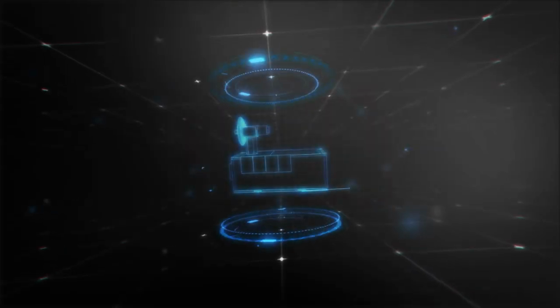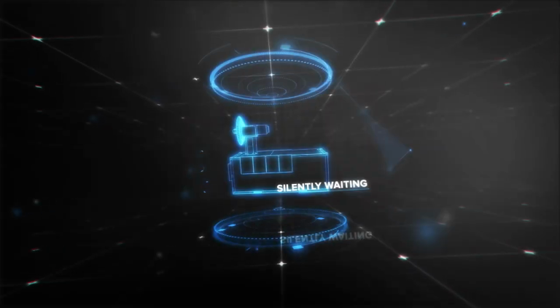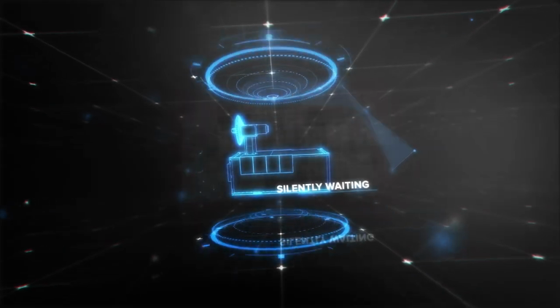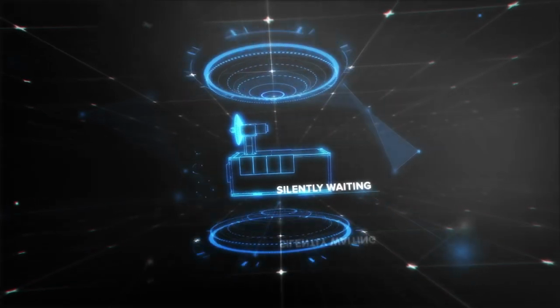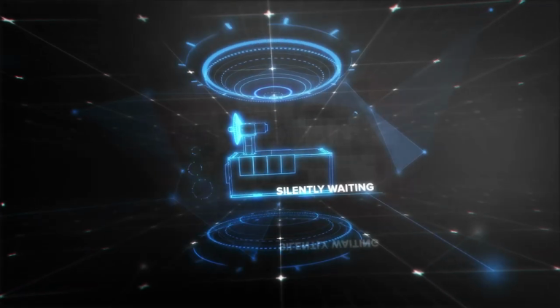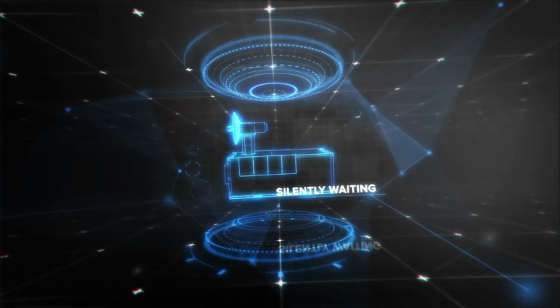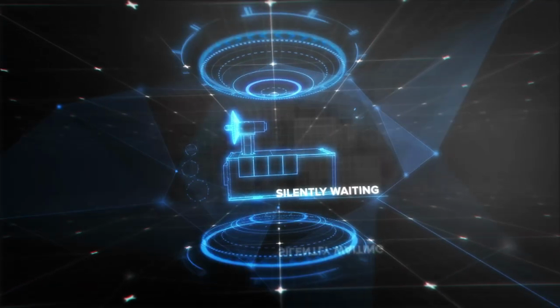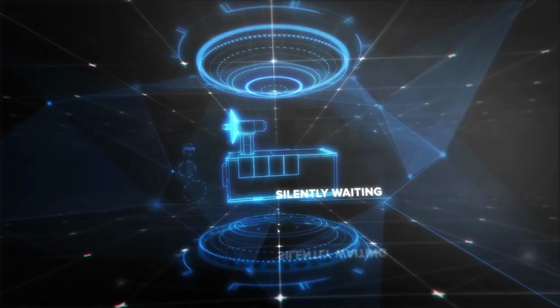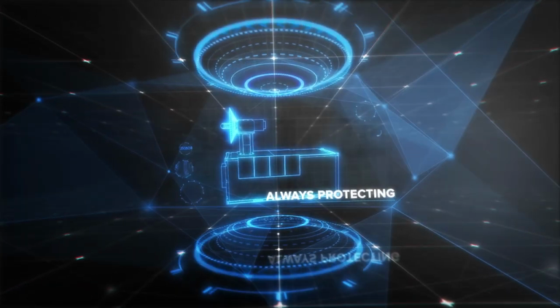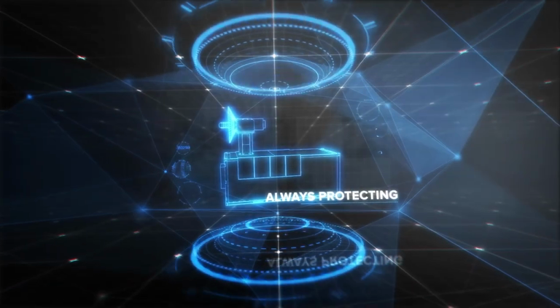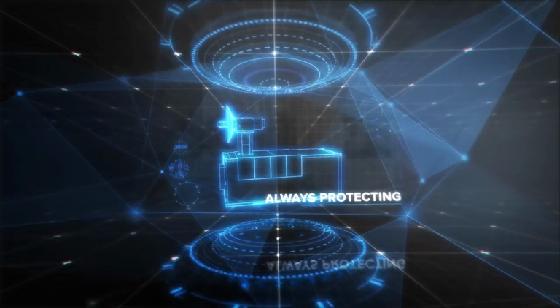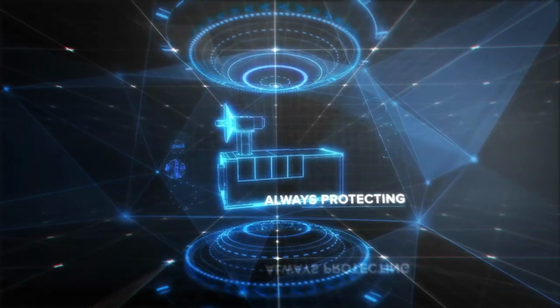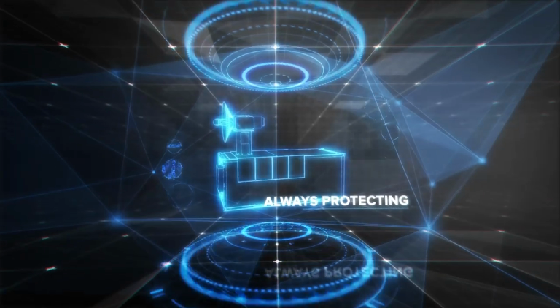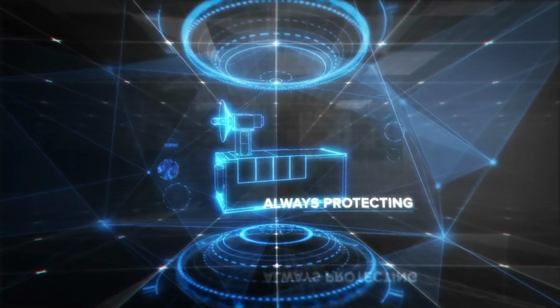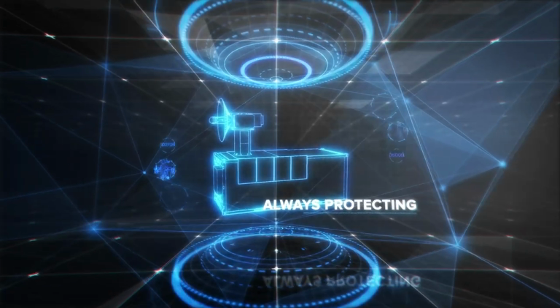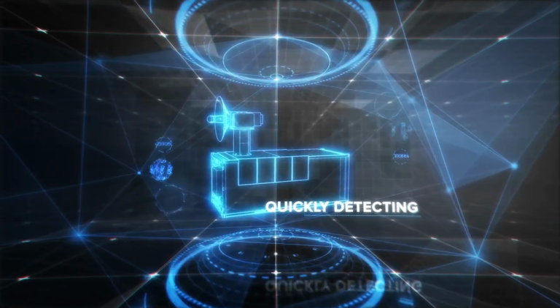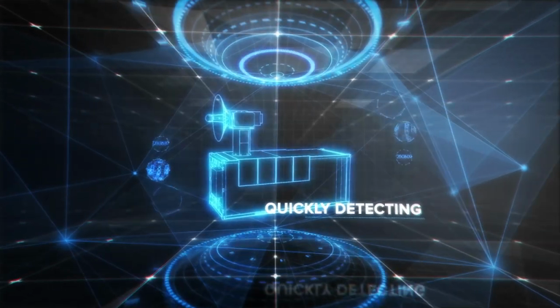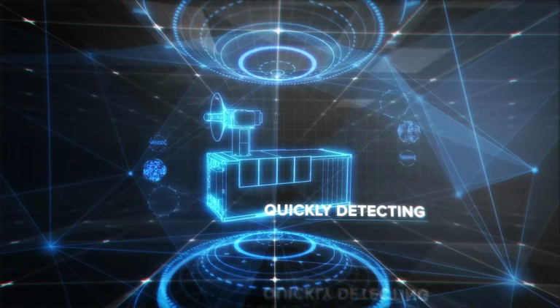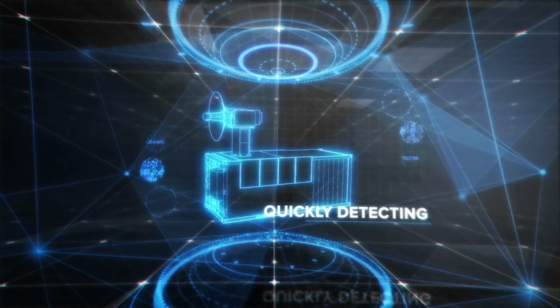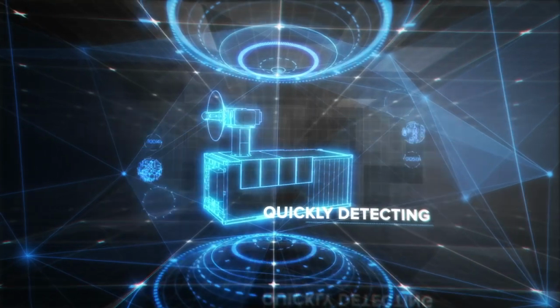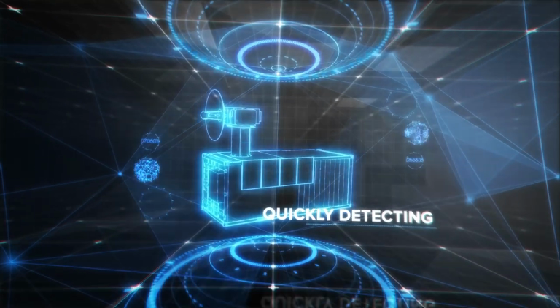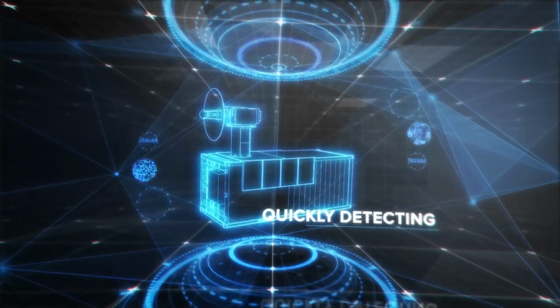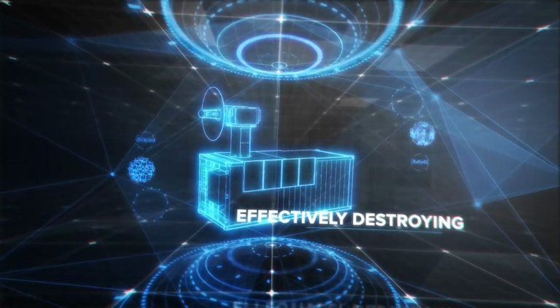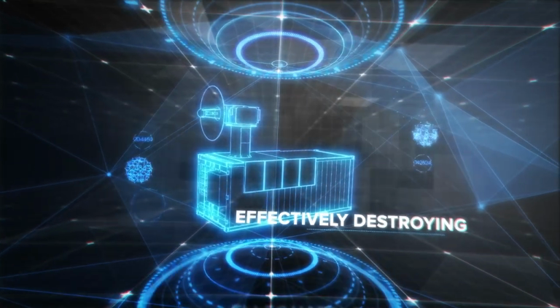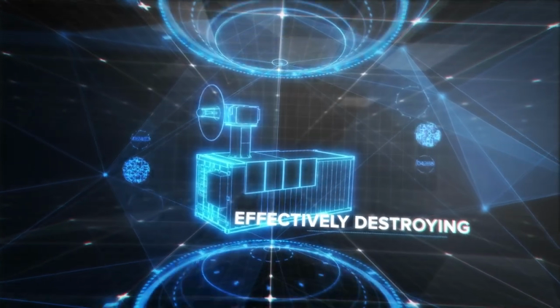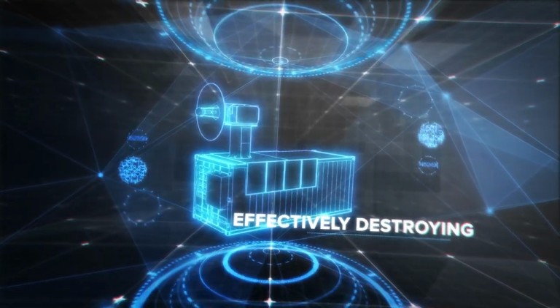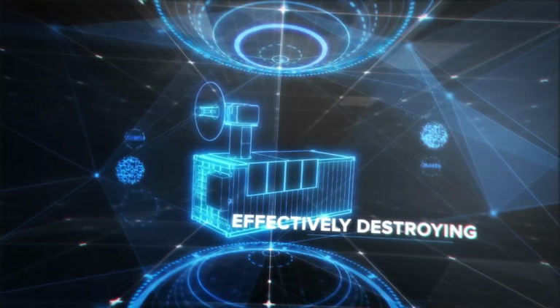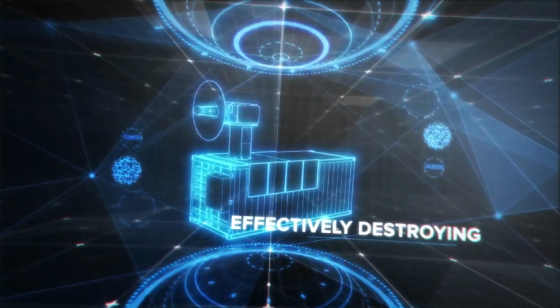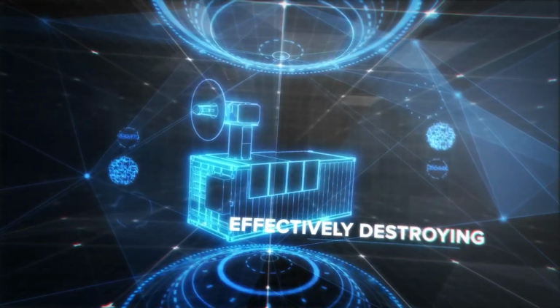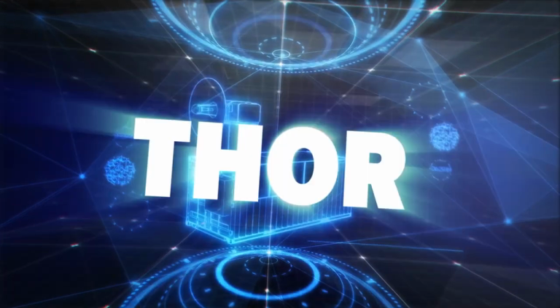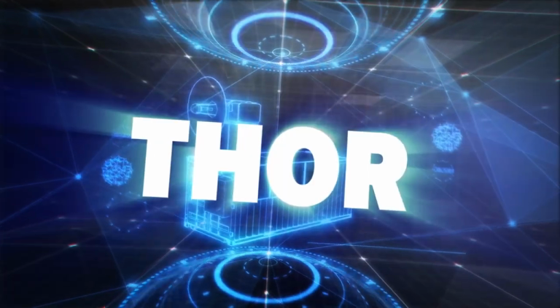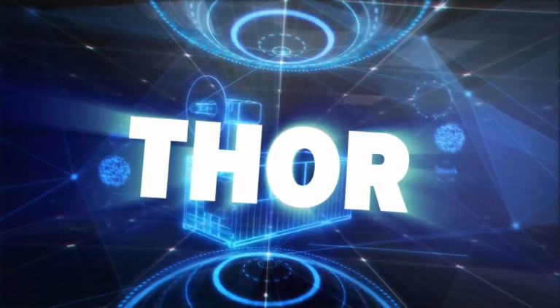Silently waiting. Always protecting. Quickly detecting. Effectively destroying. Thor.